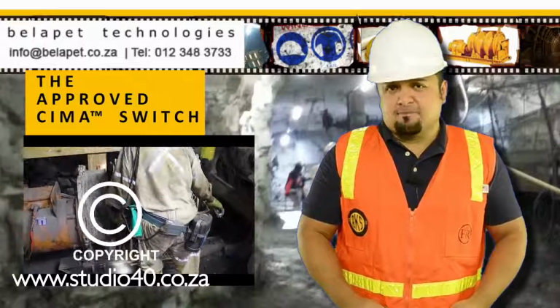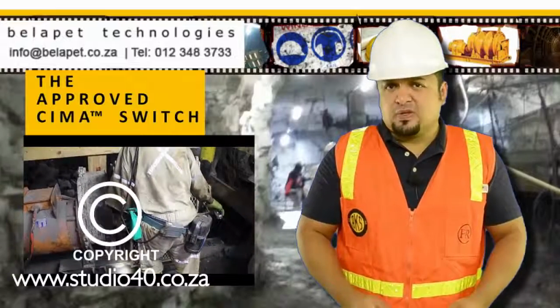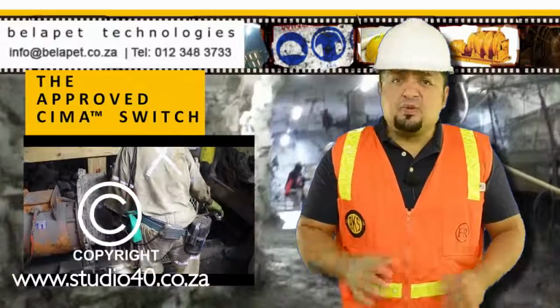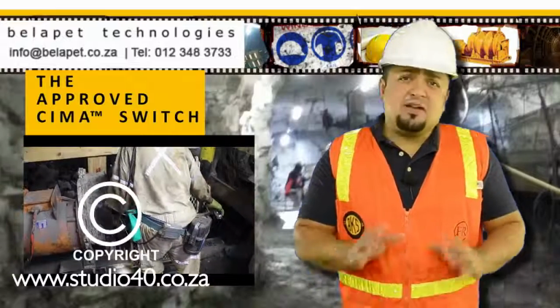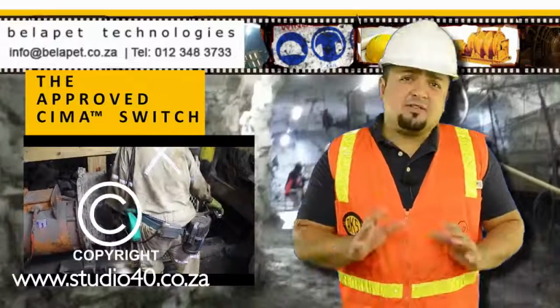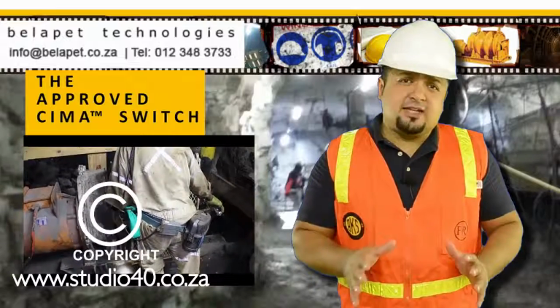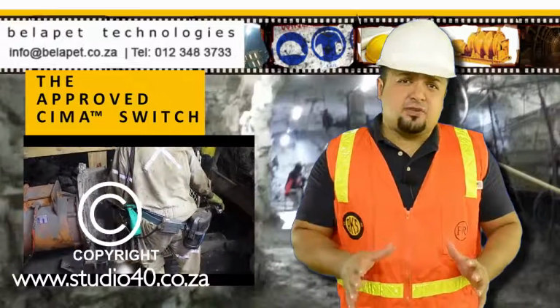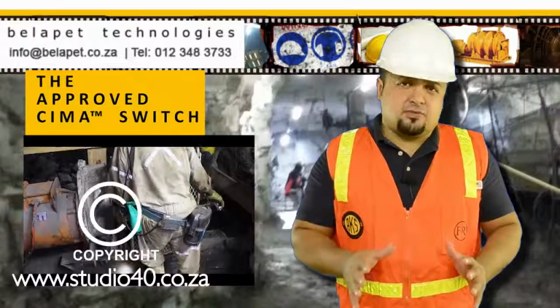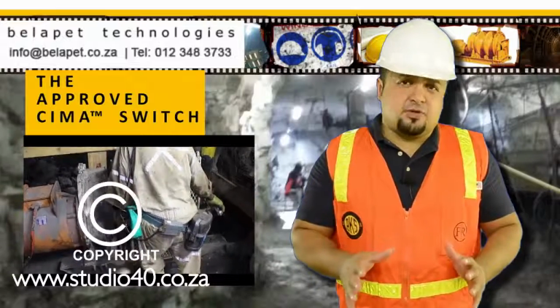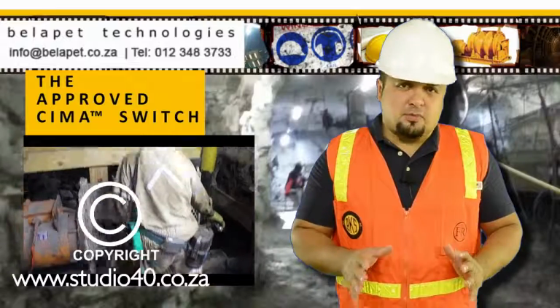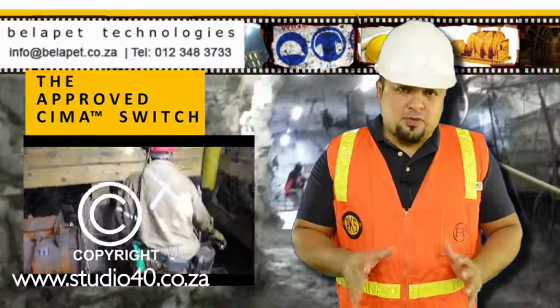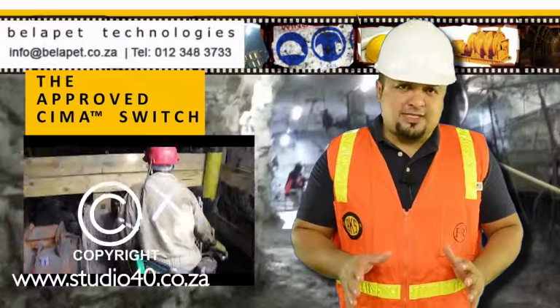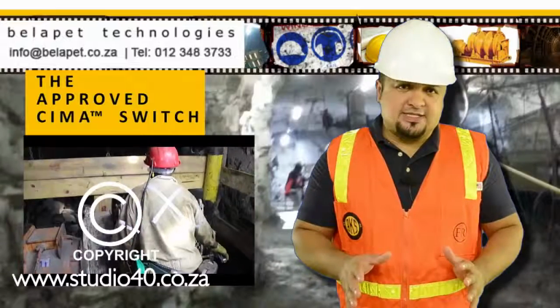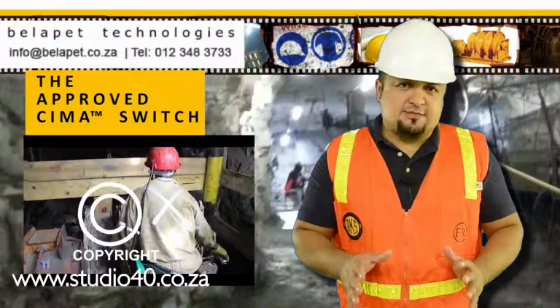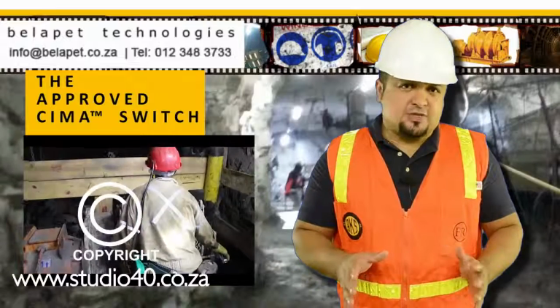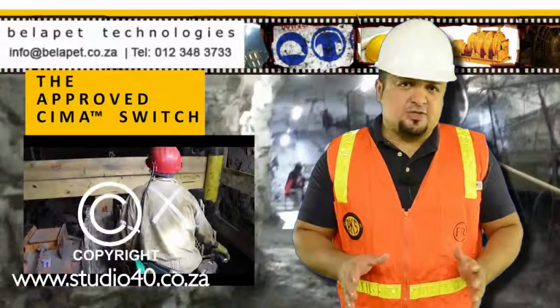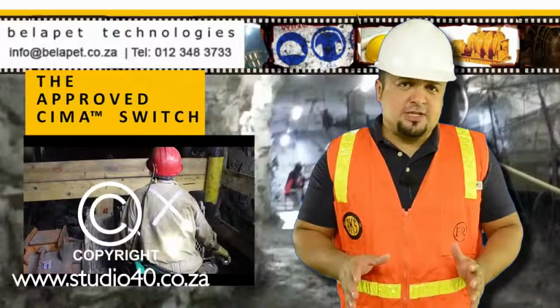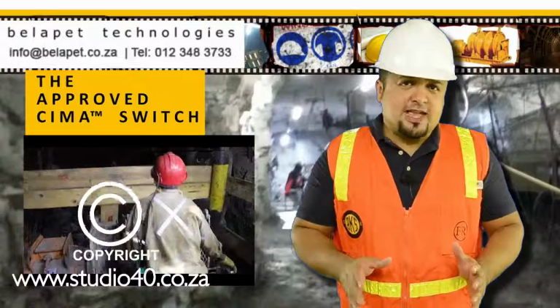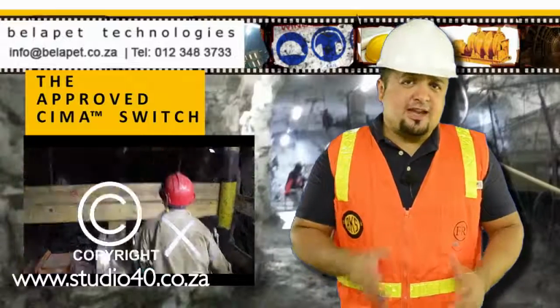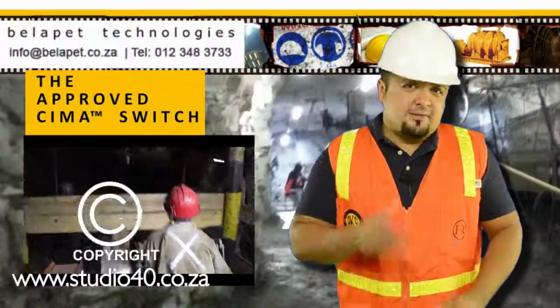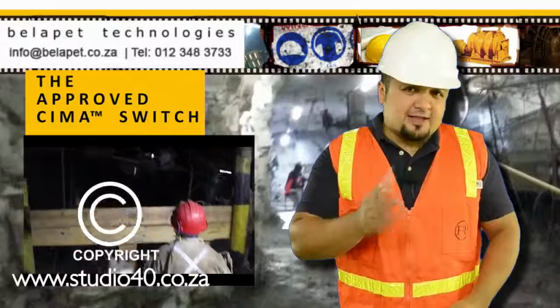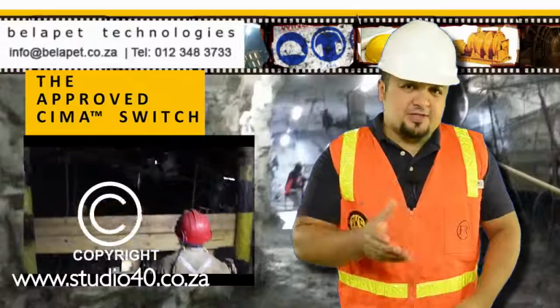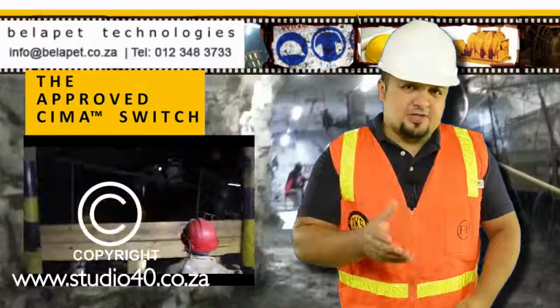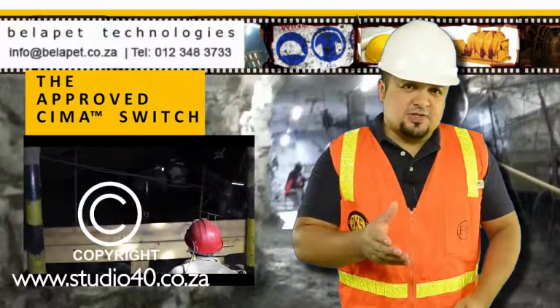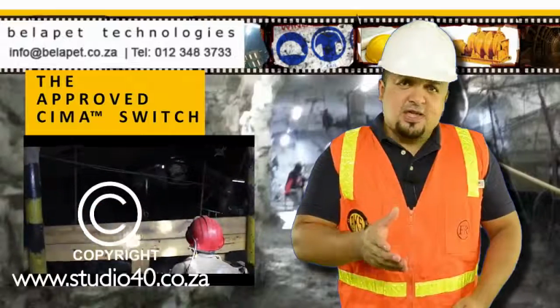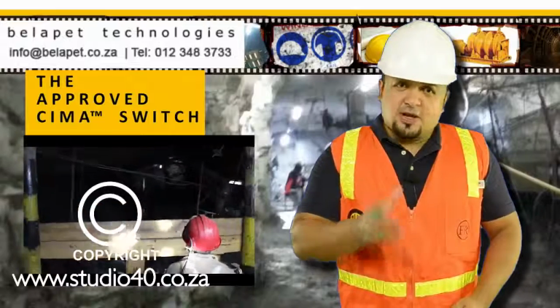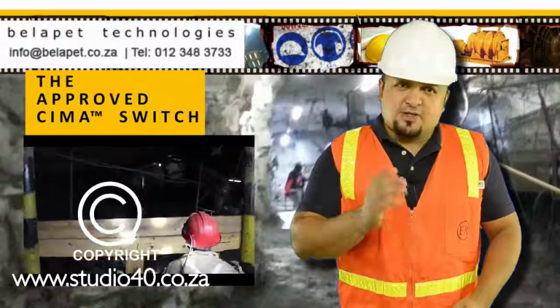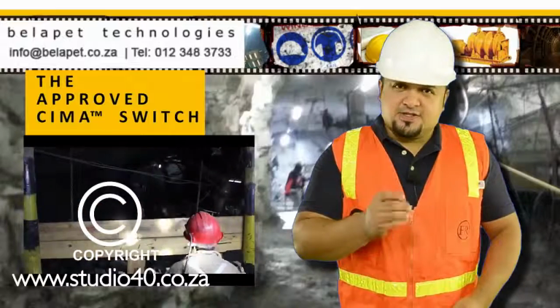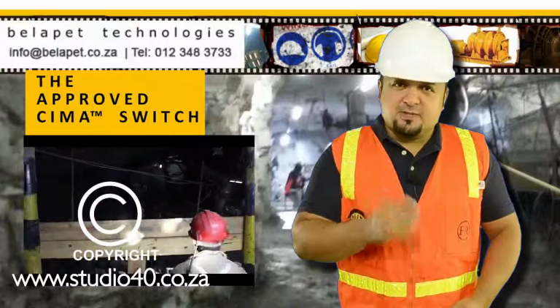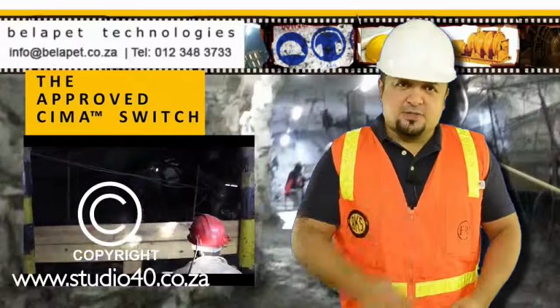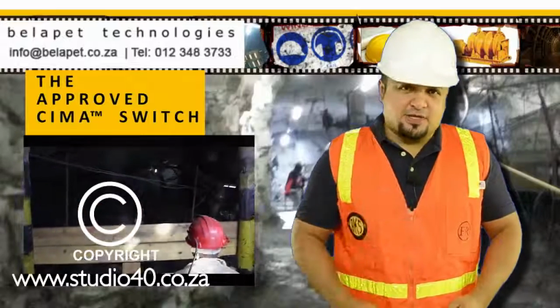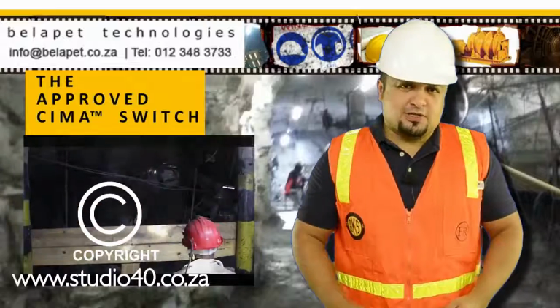We will now take you through the components, features, and advantages of the SEMA Switch.